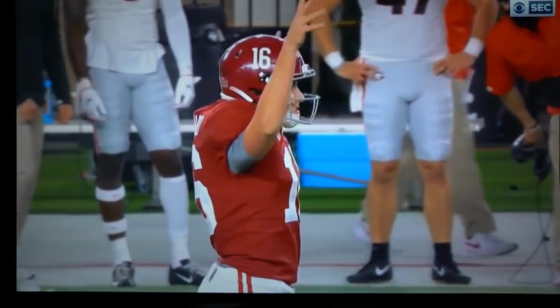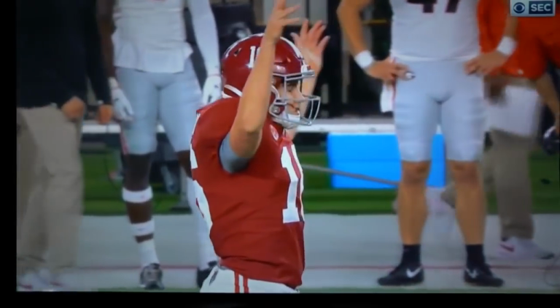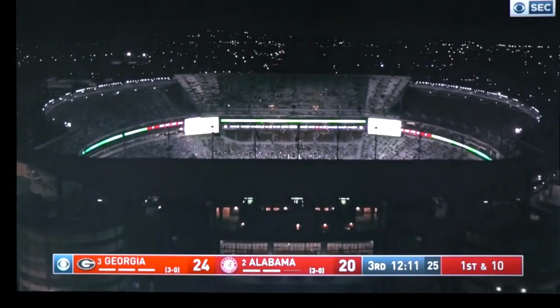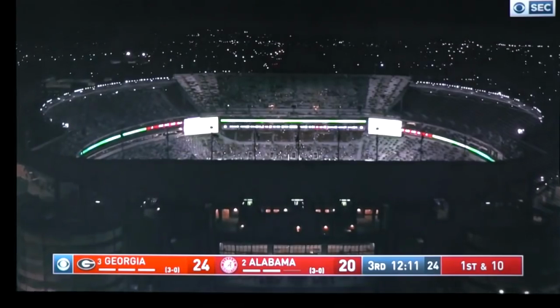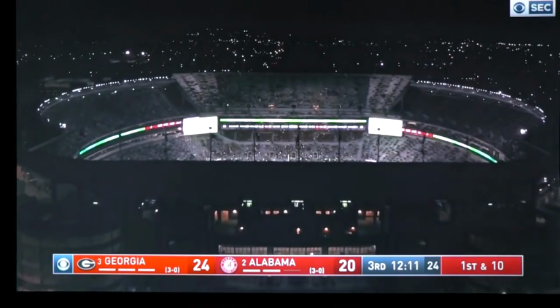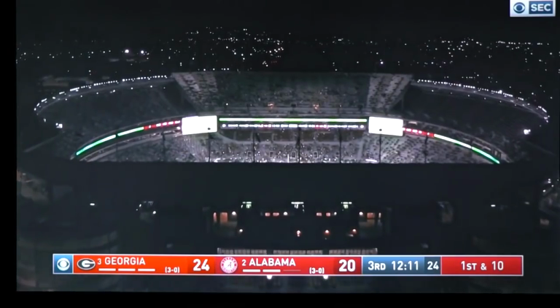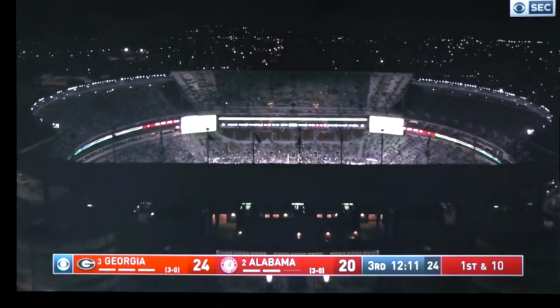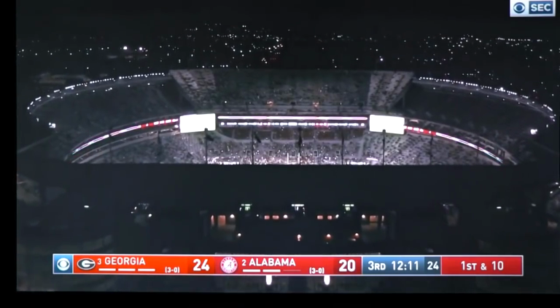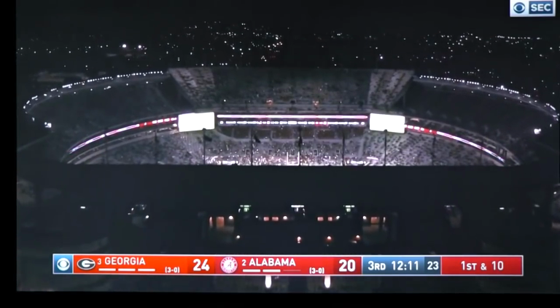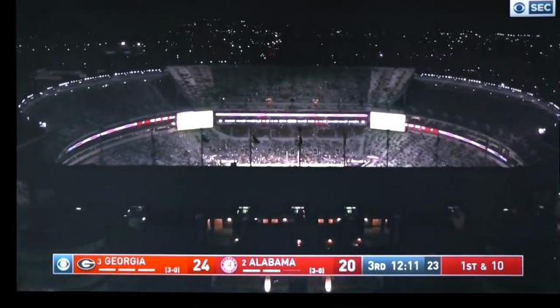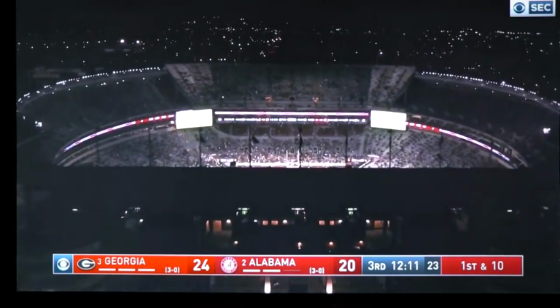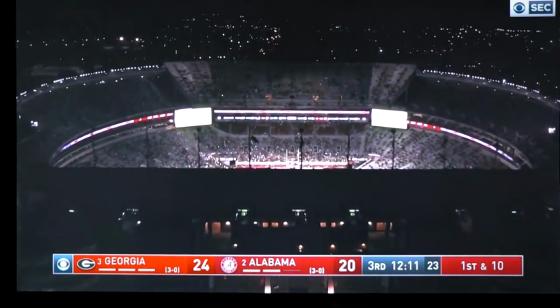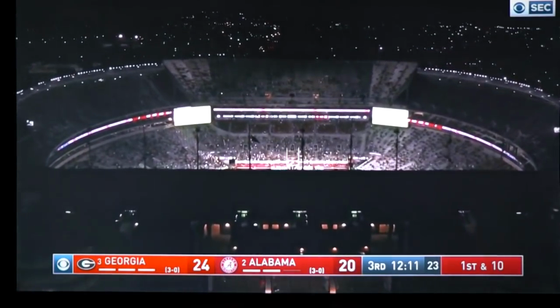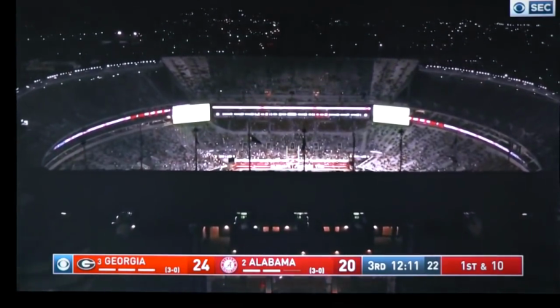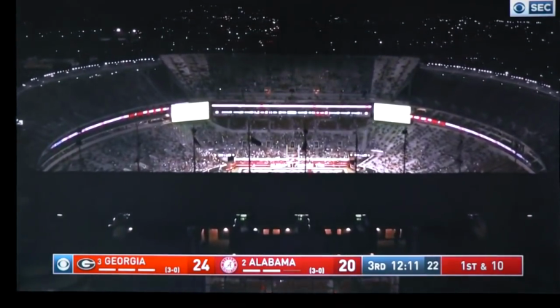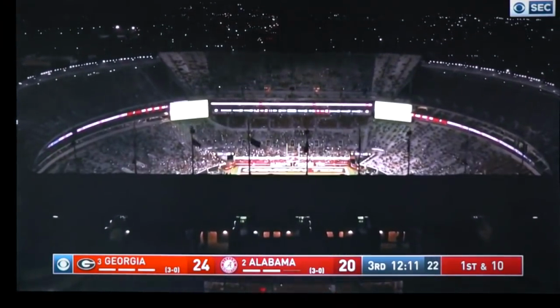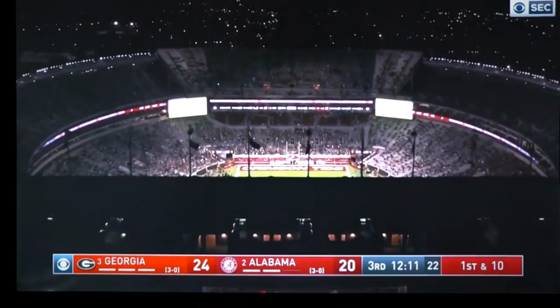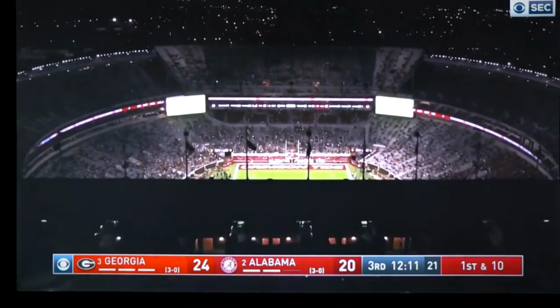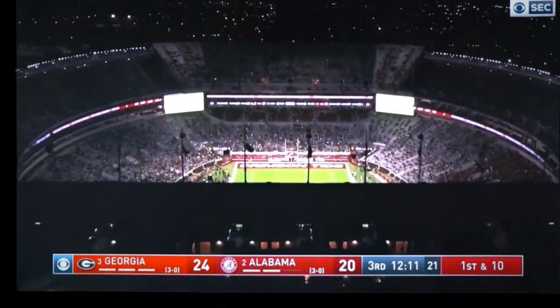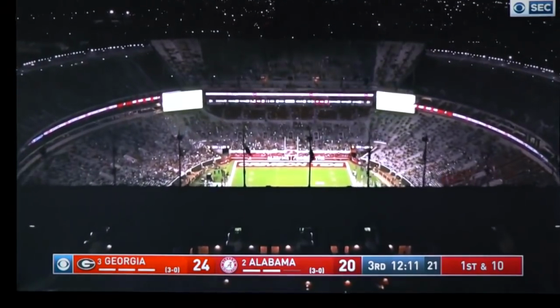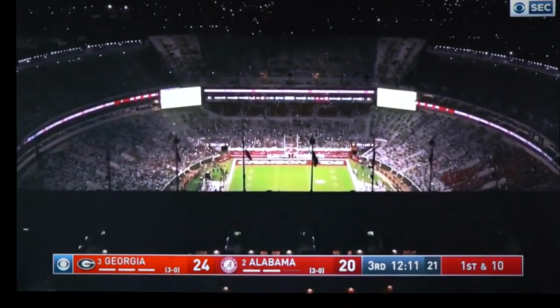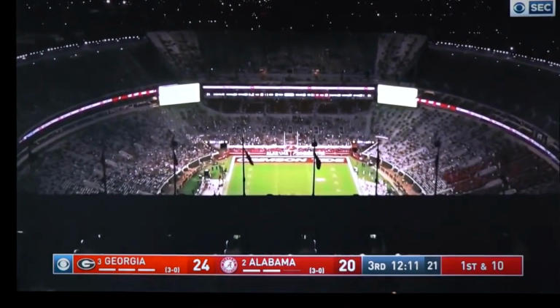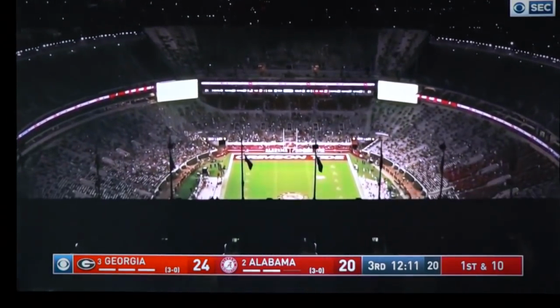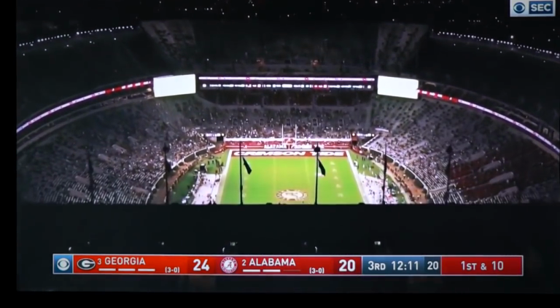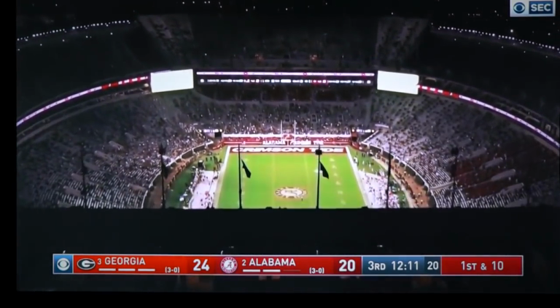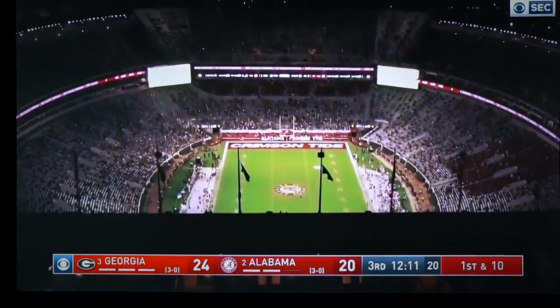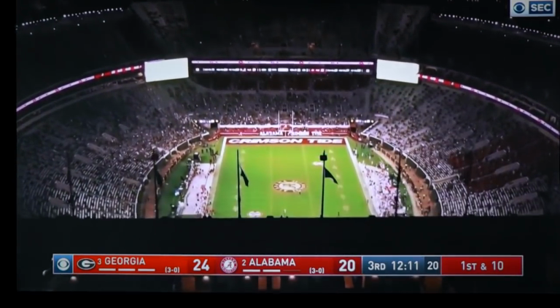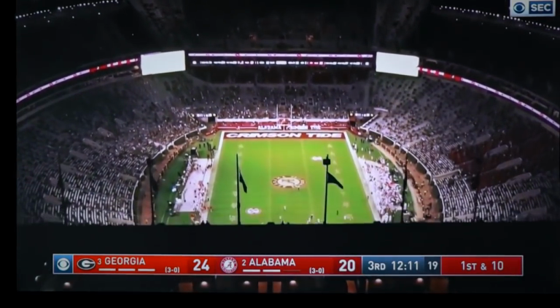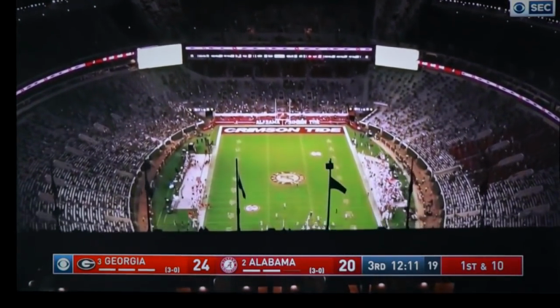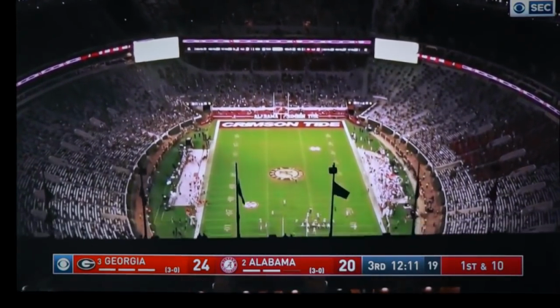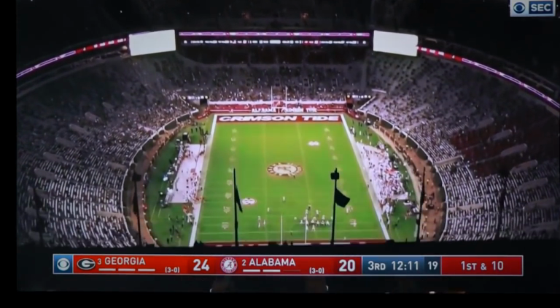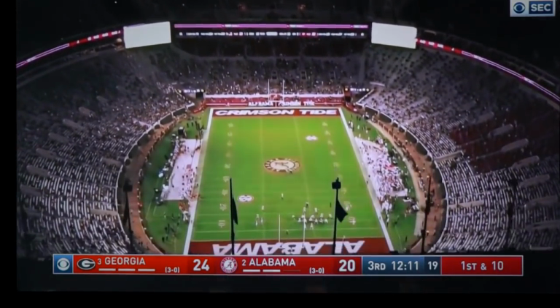Look at that view — look at that stadium. If your child has a chance to go there, you make sure you send them.